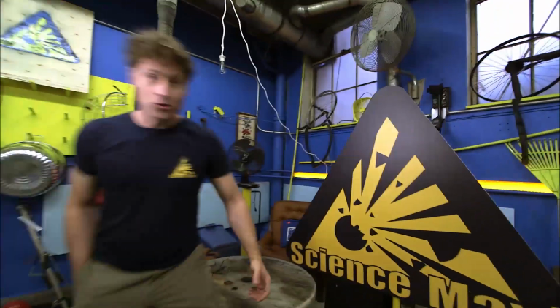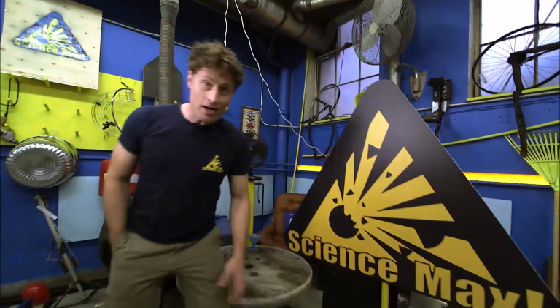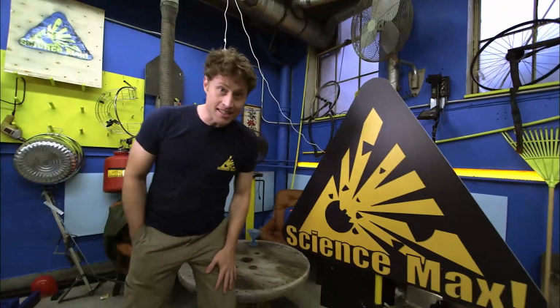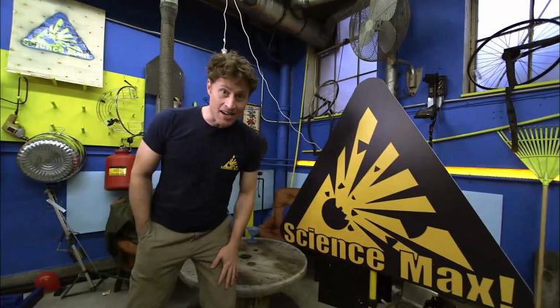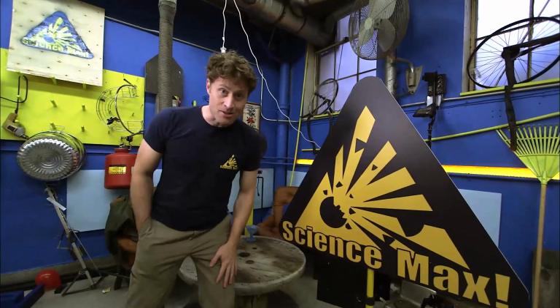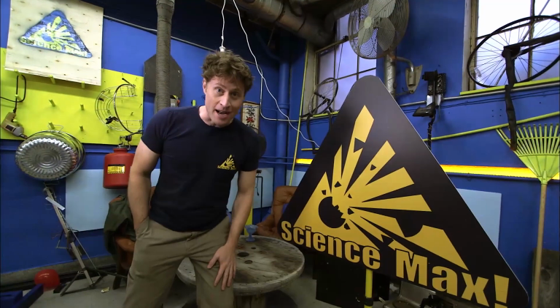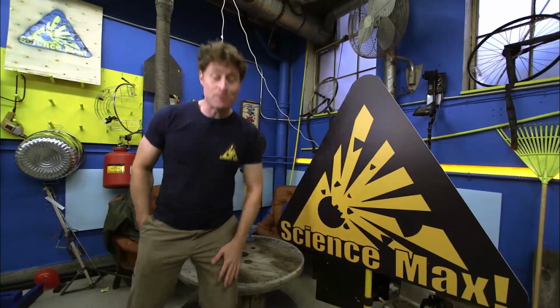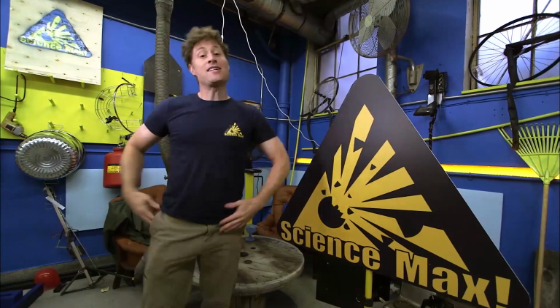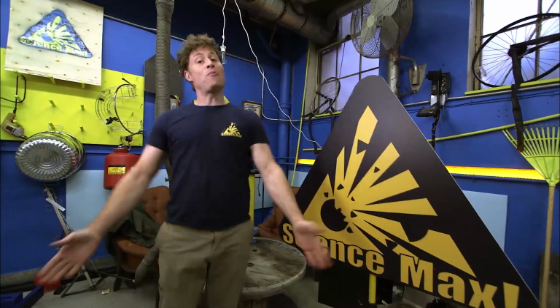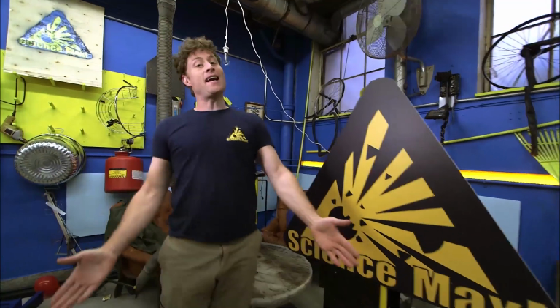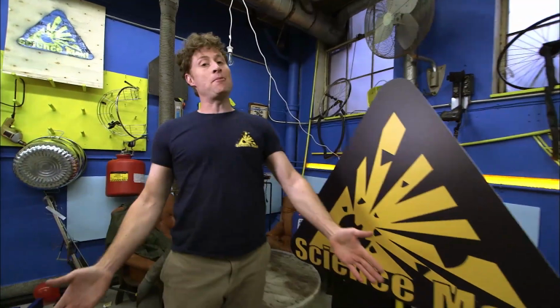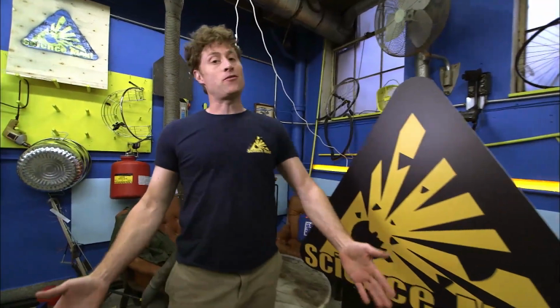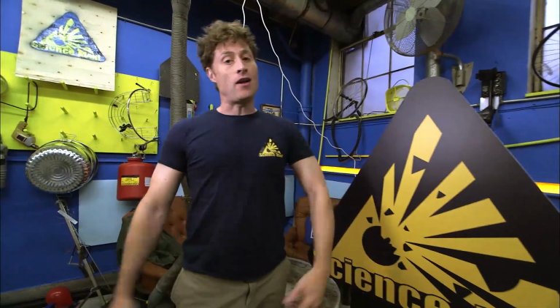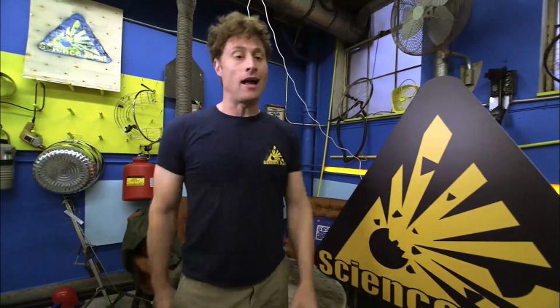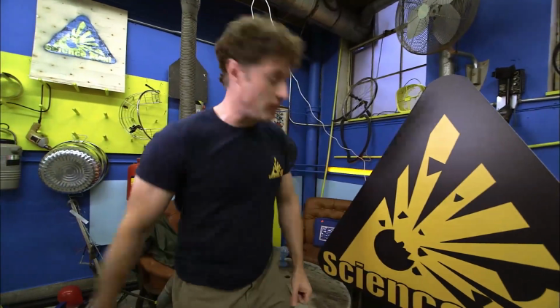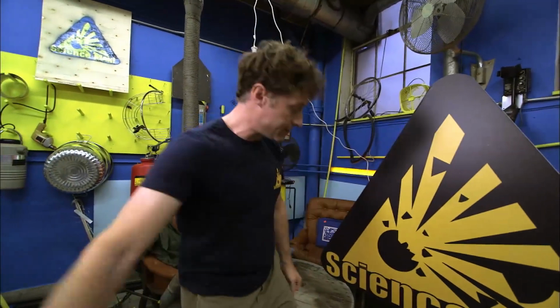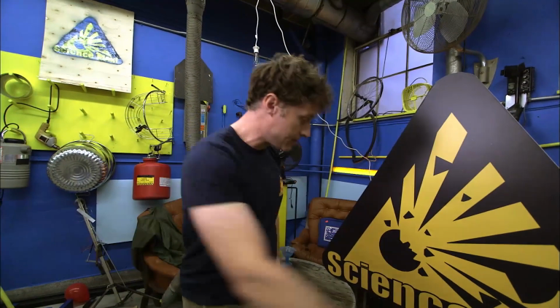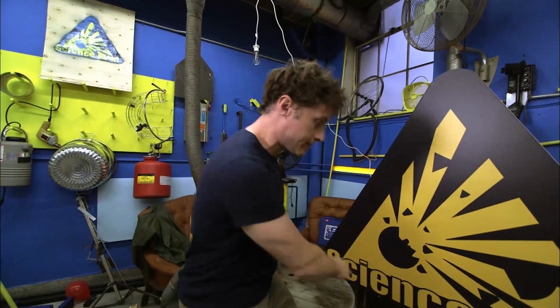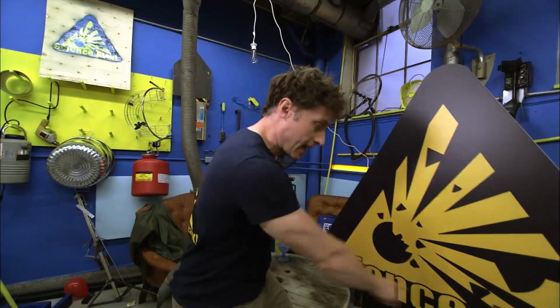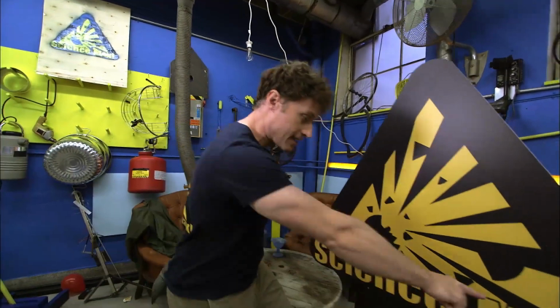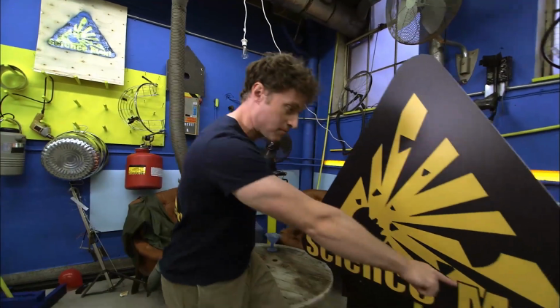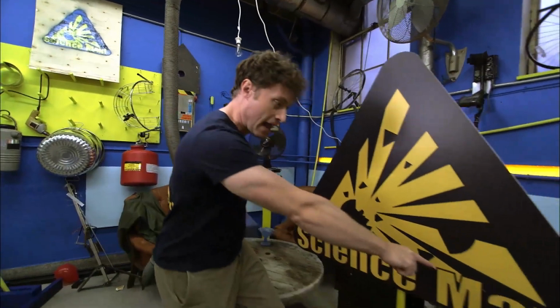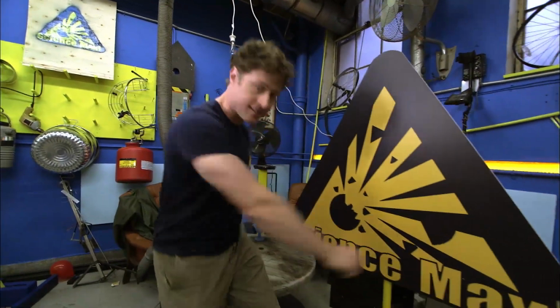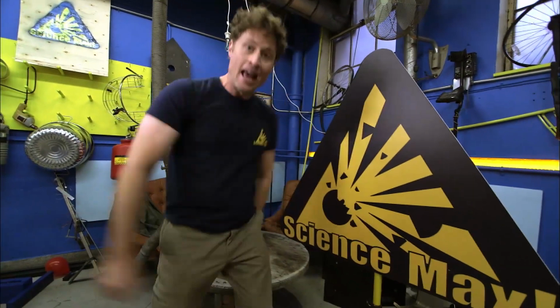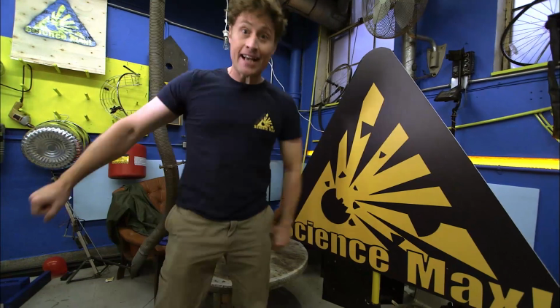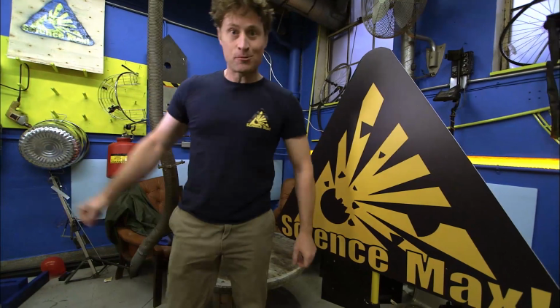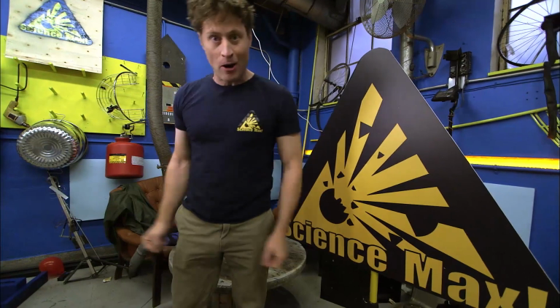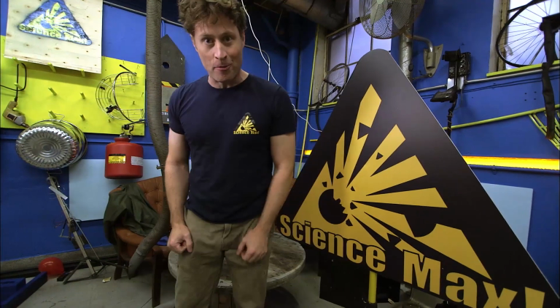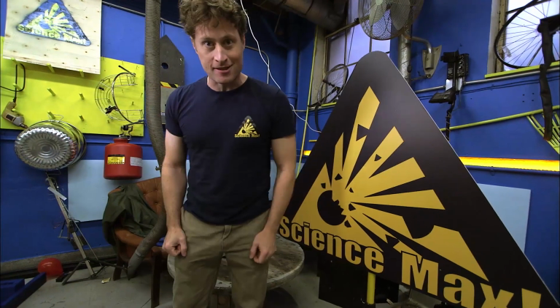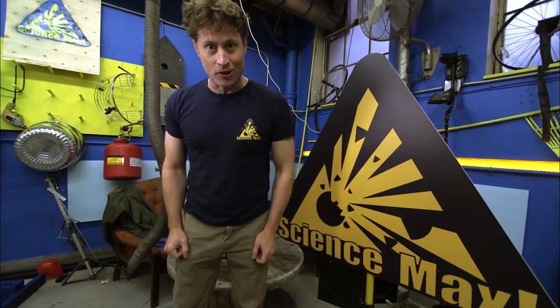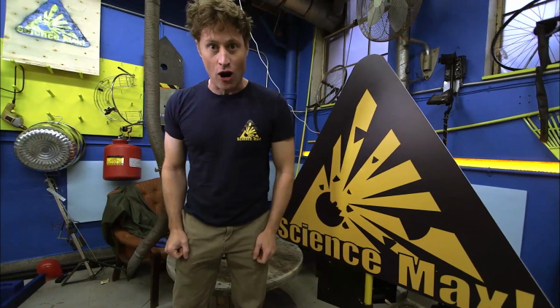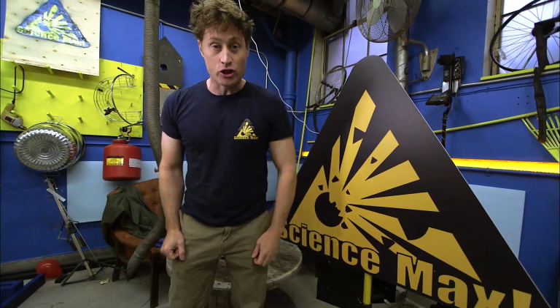Greetings, Science Maximites. My name is Phil, and this is Science Max Experiments at Large.